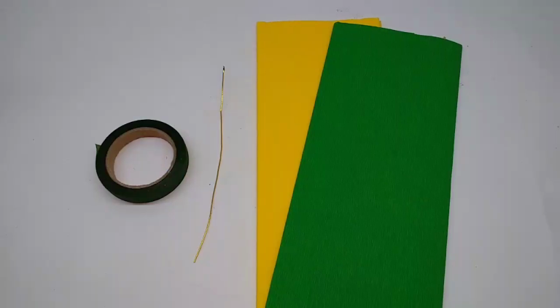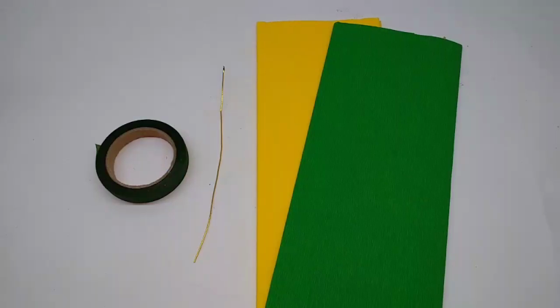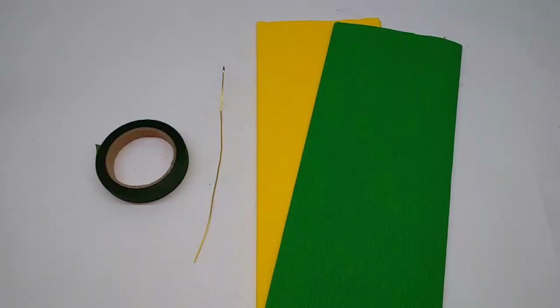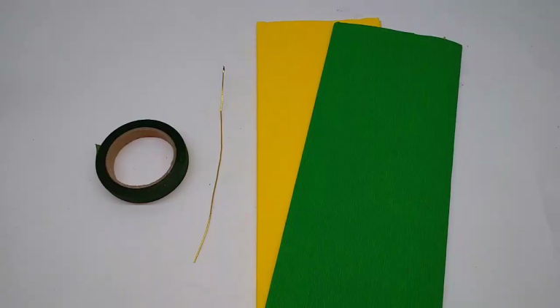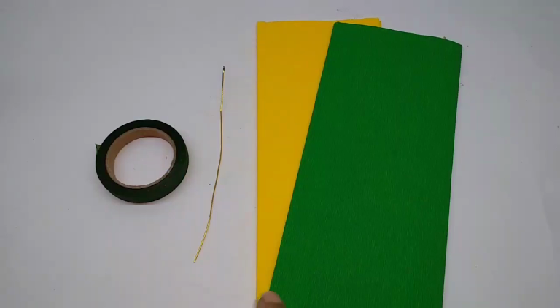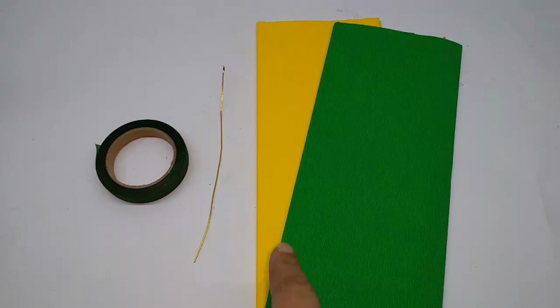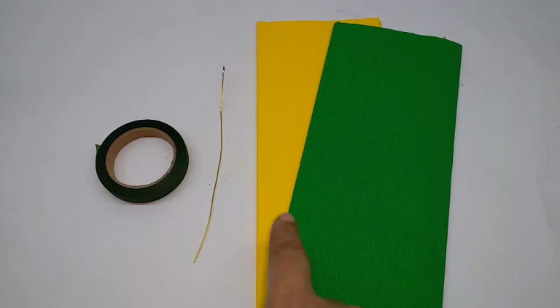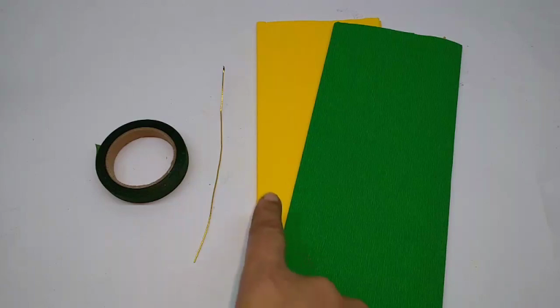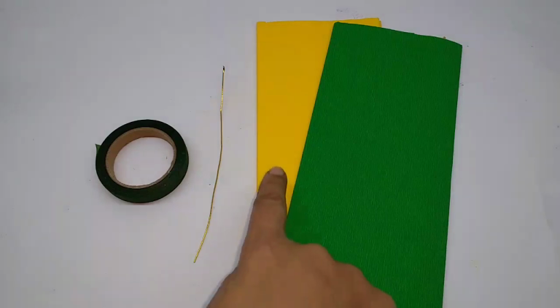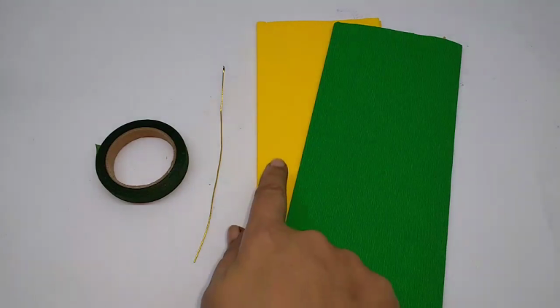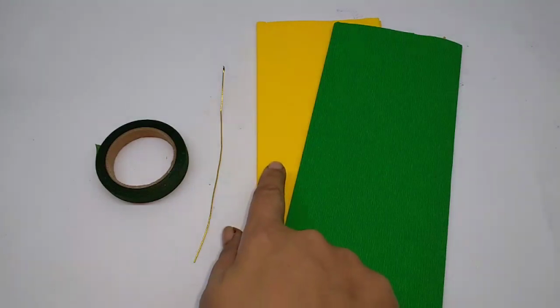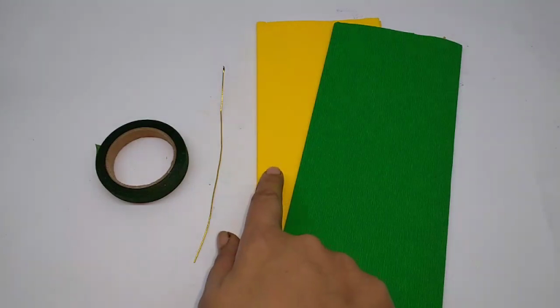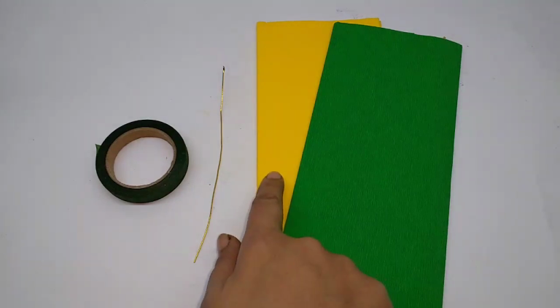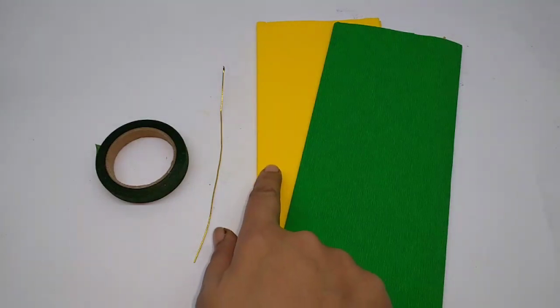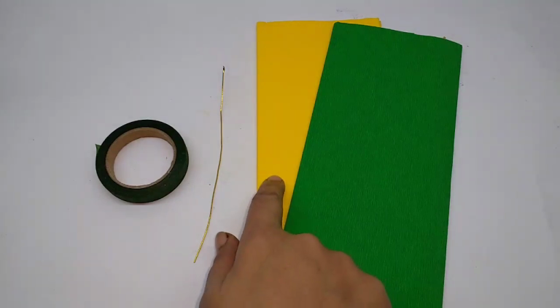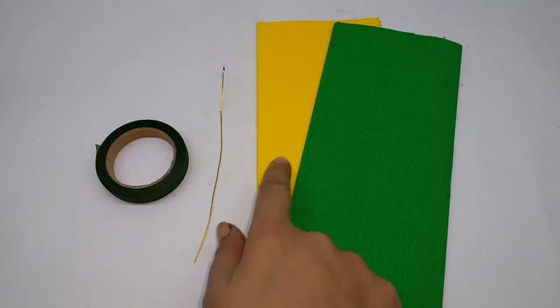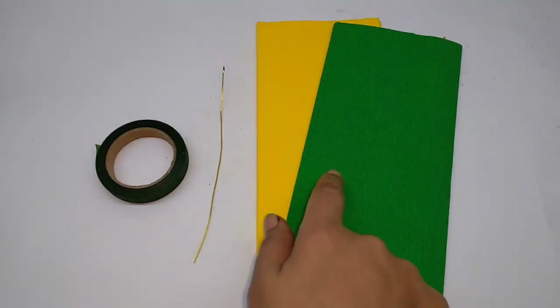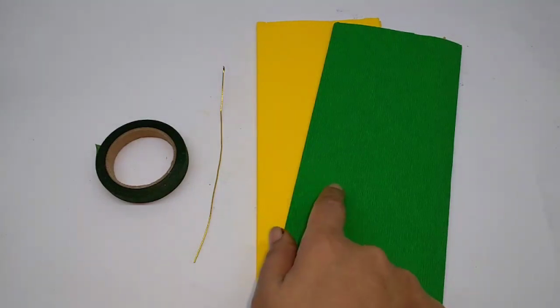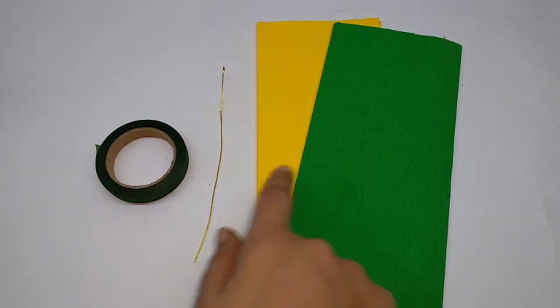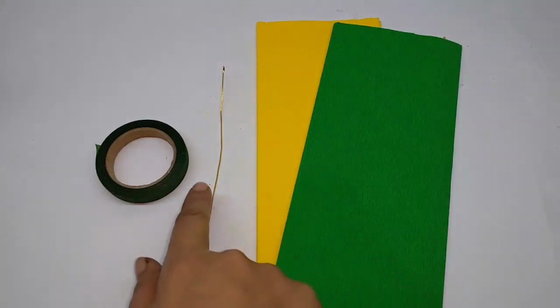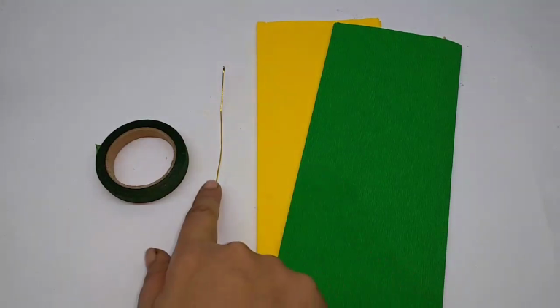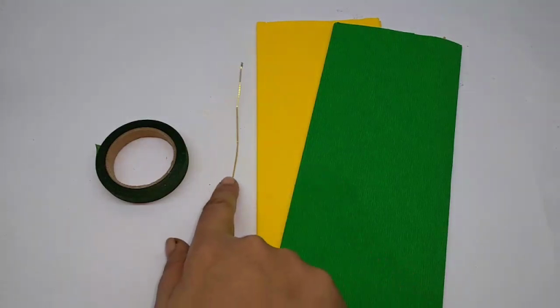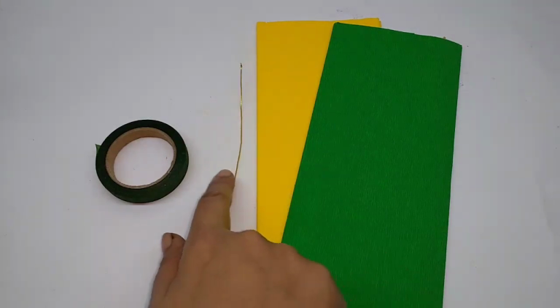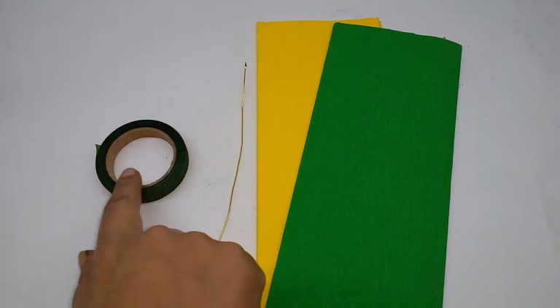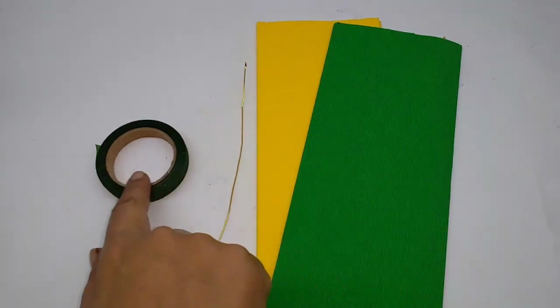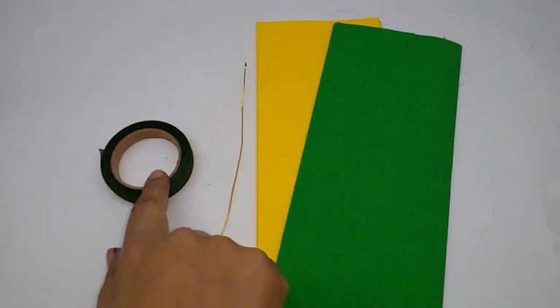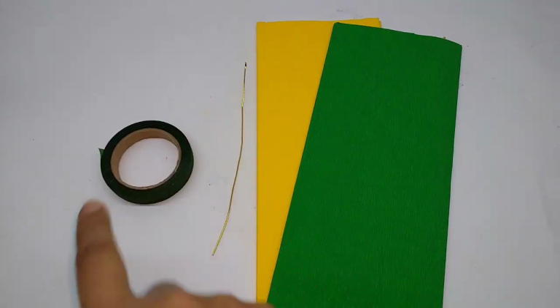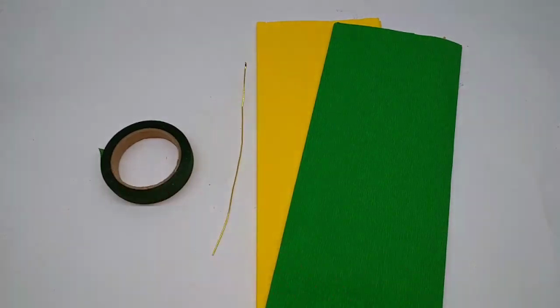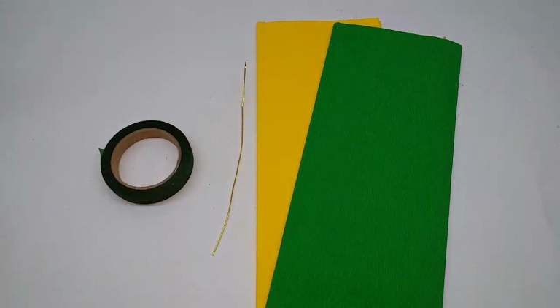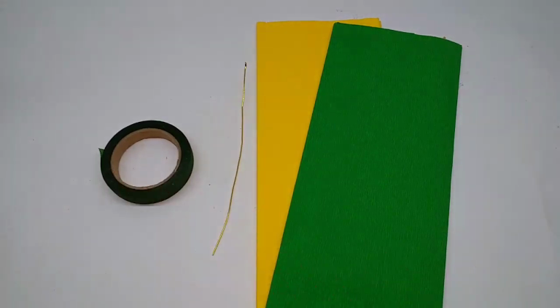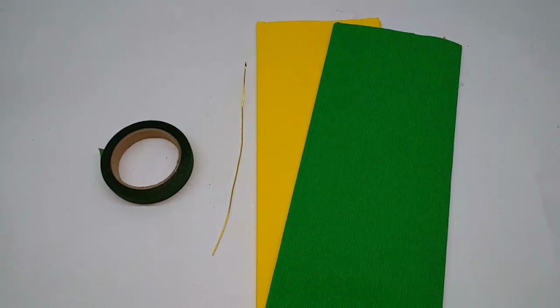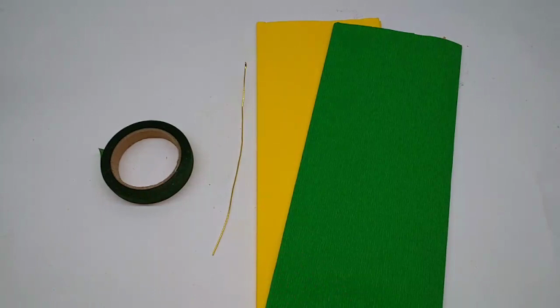To make this flower, materials required are gray paper in yellow, green, thin wire, and green floral tape.